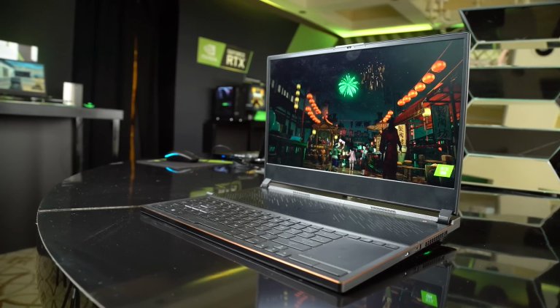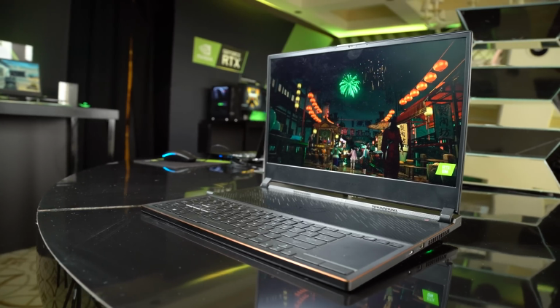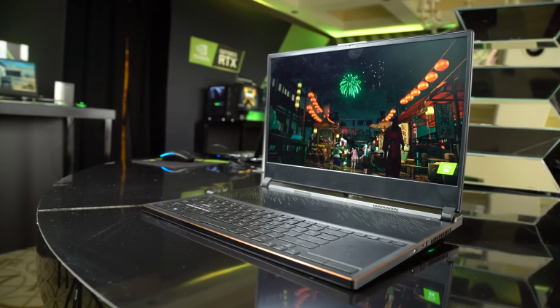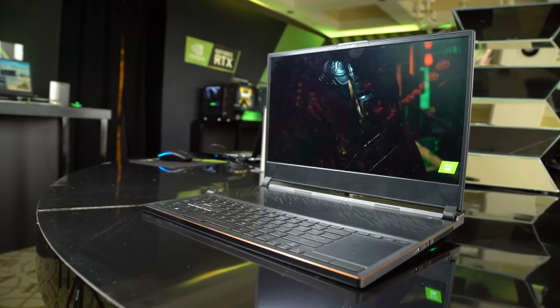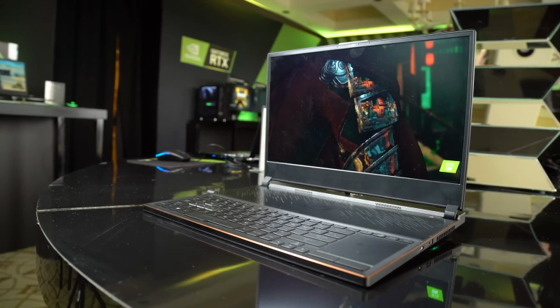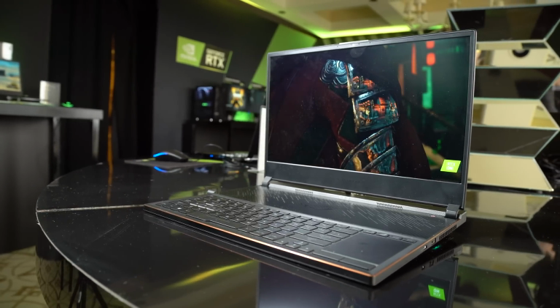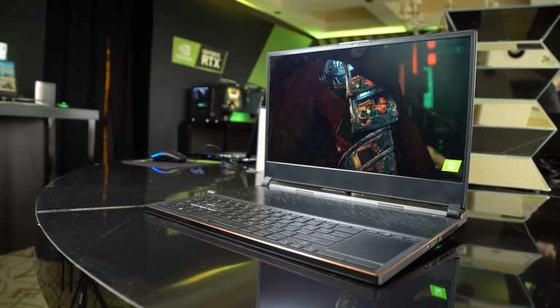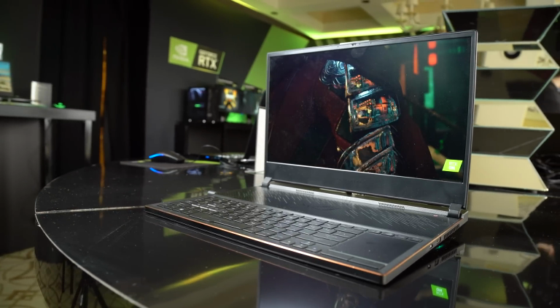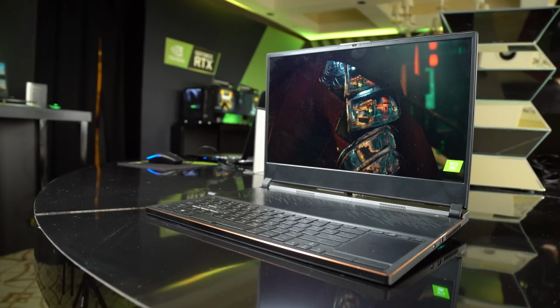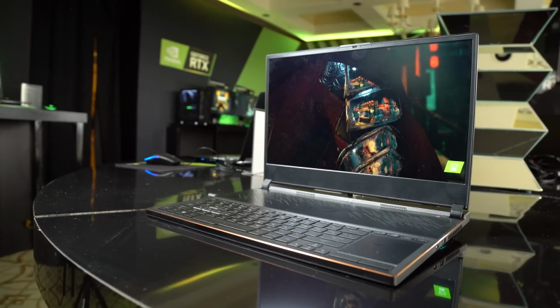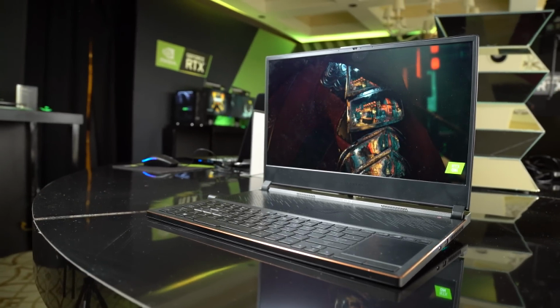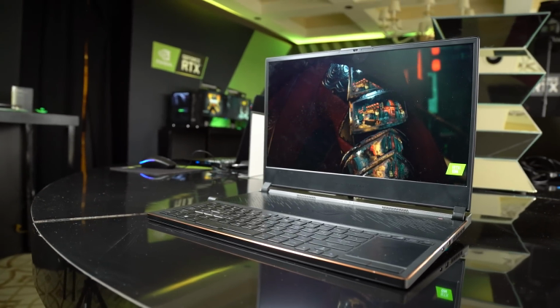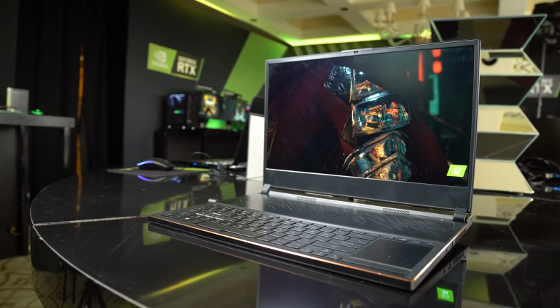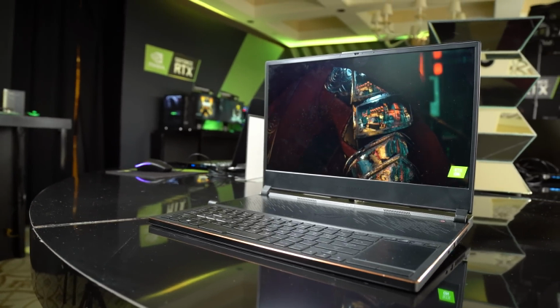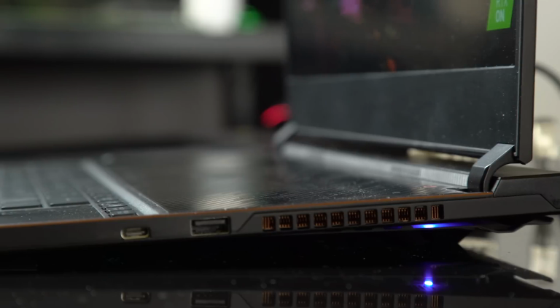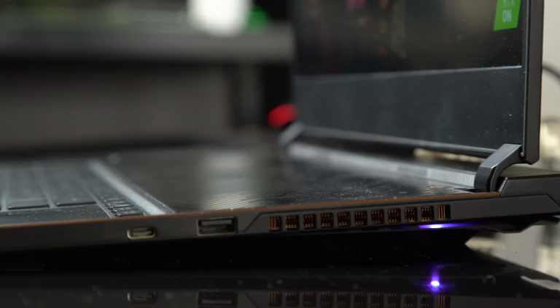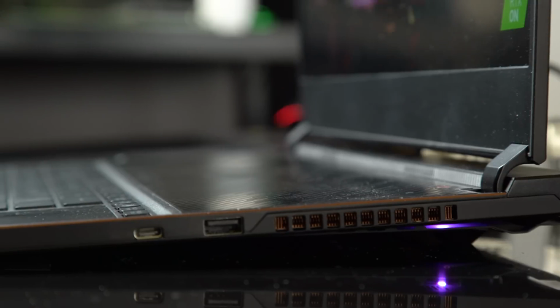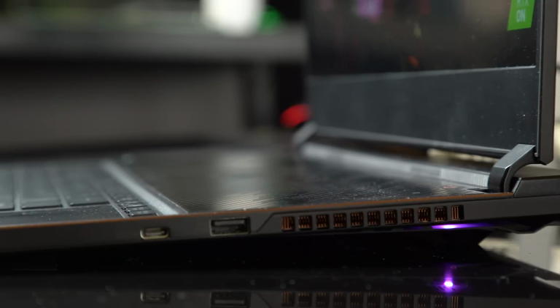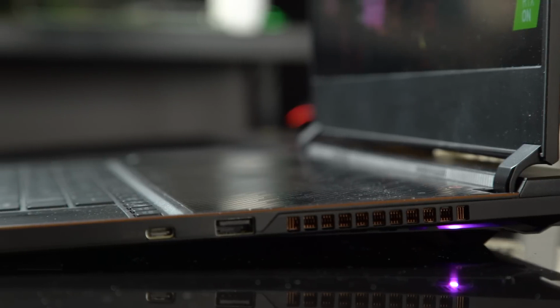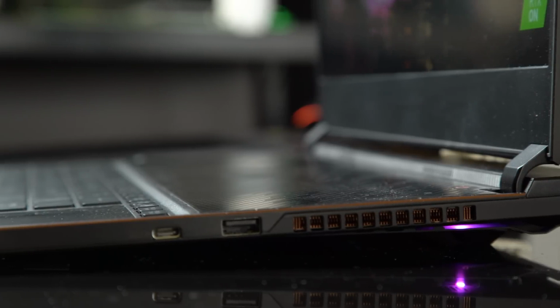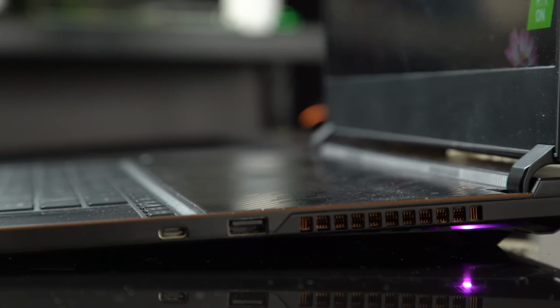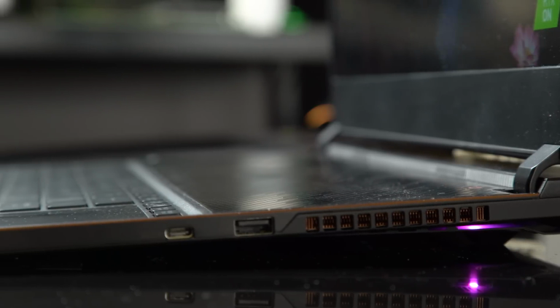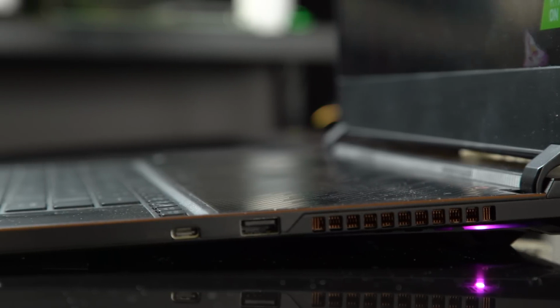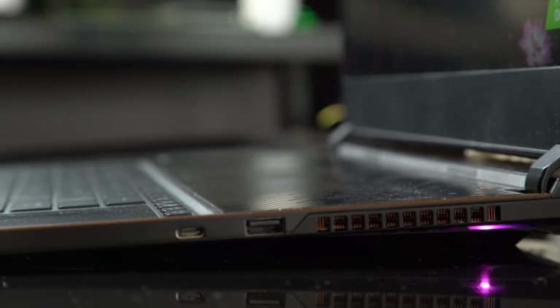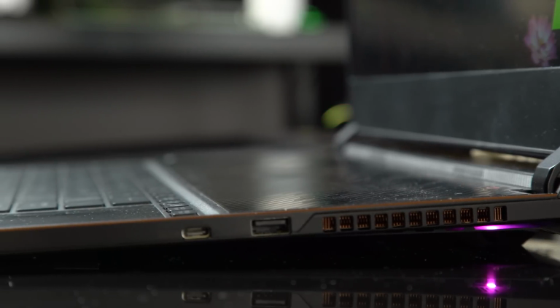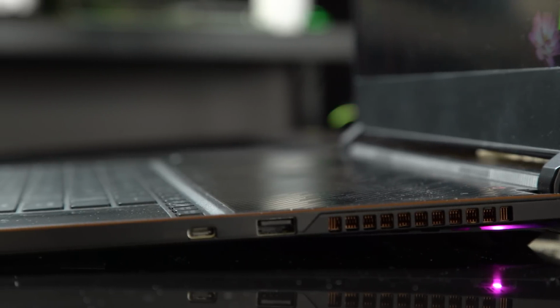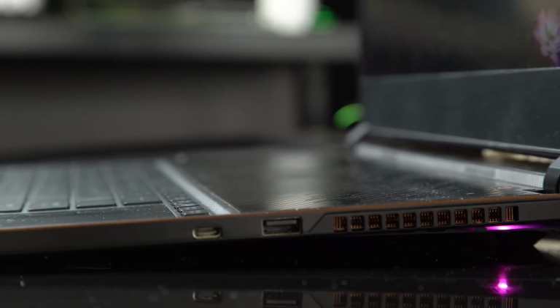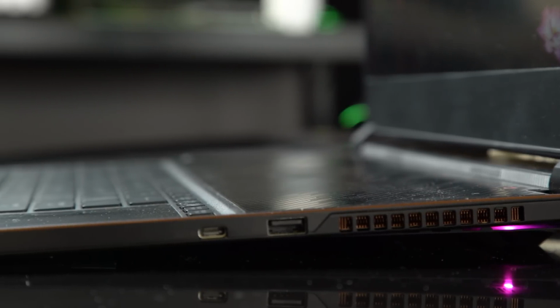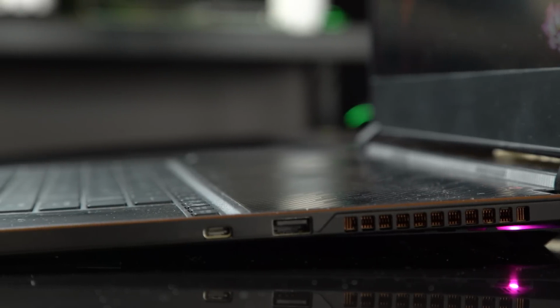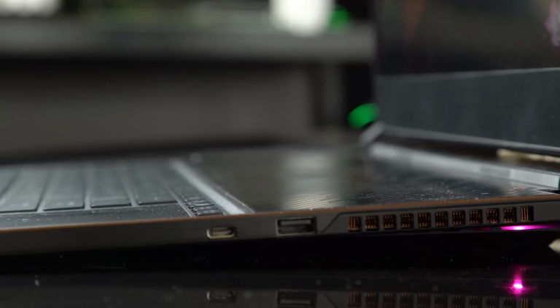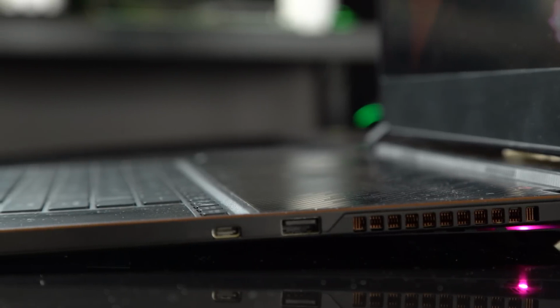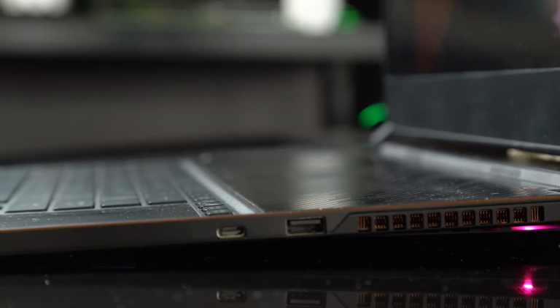We have a new laptop from Asus that is the world's thinnest gaming laptop we've ever seen — 16 millimeters. It's incredible.